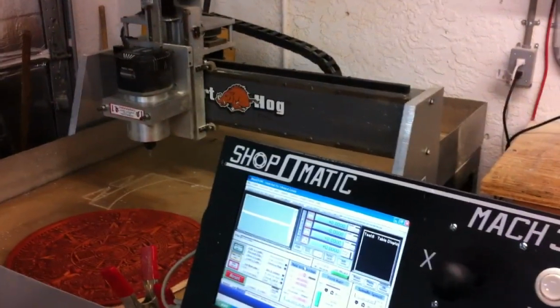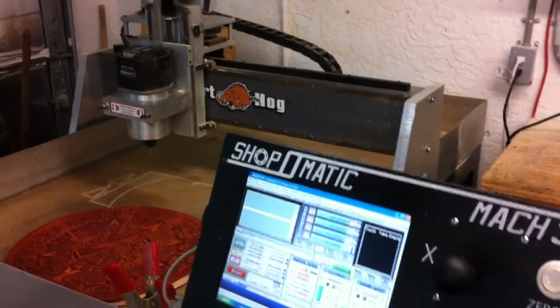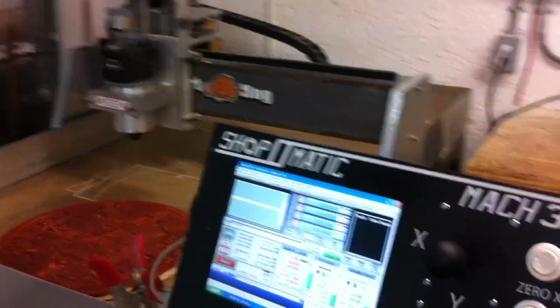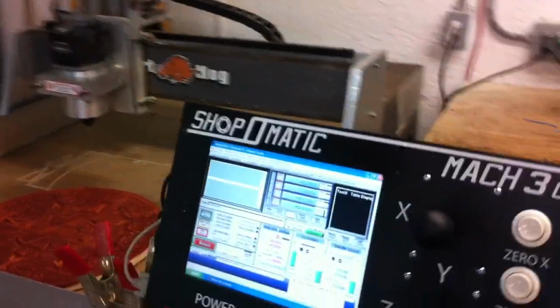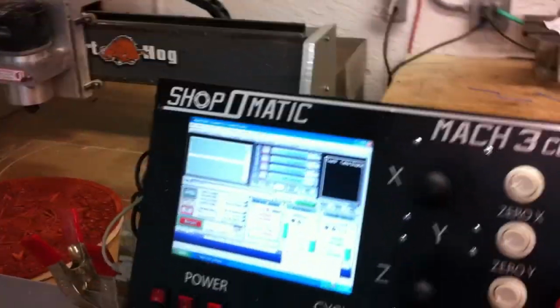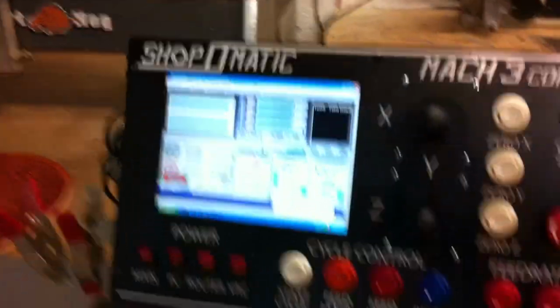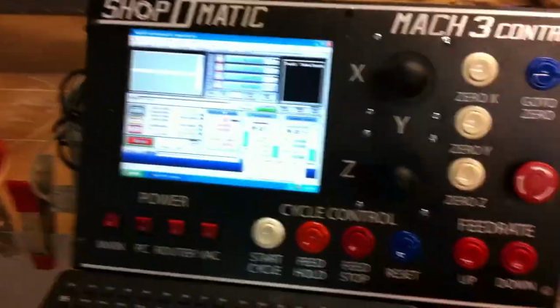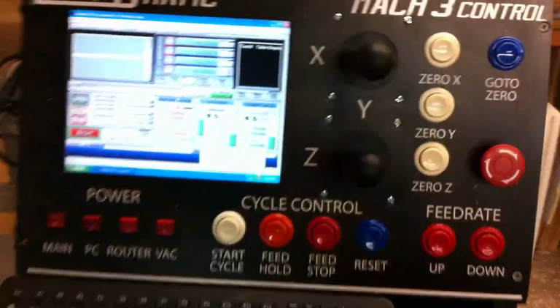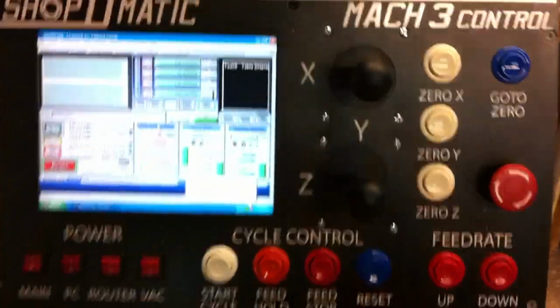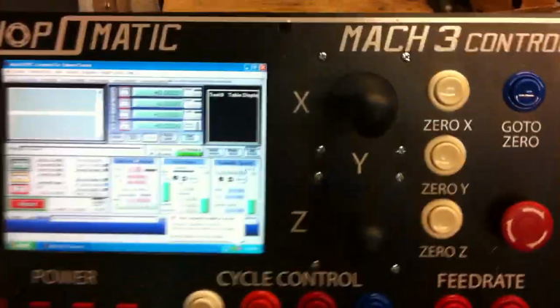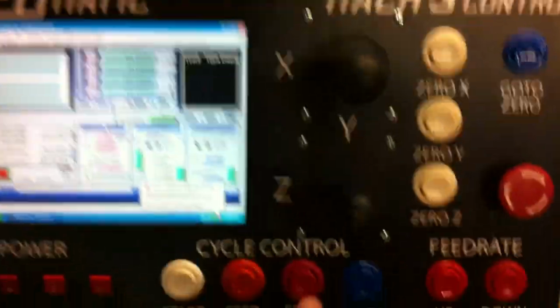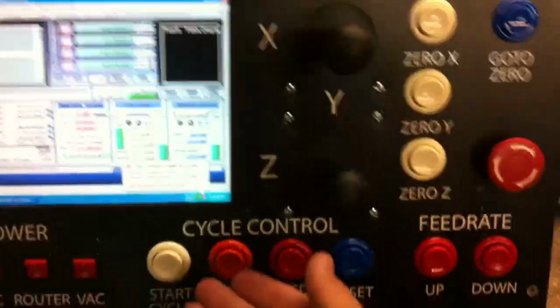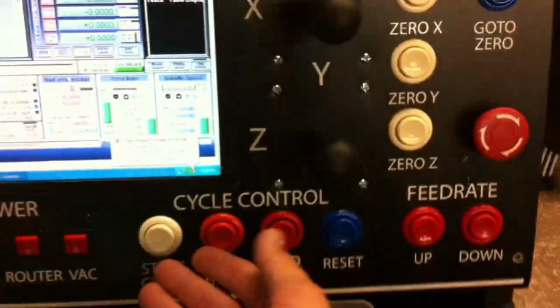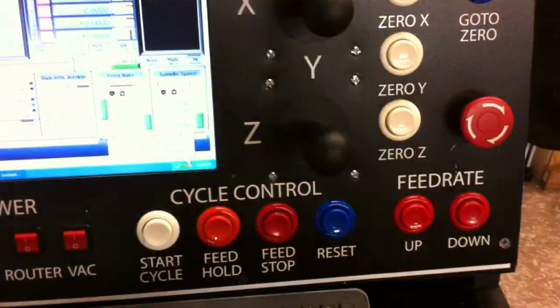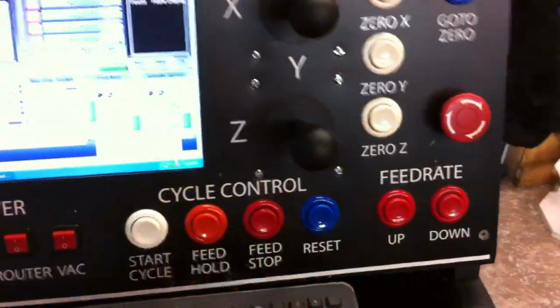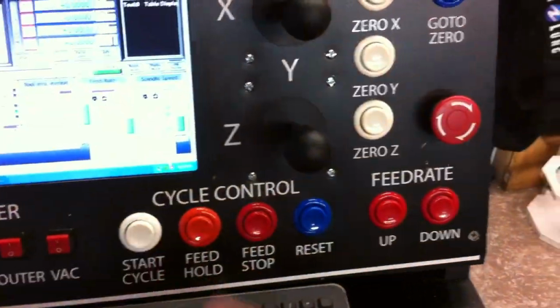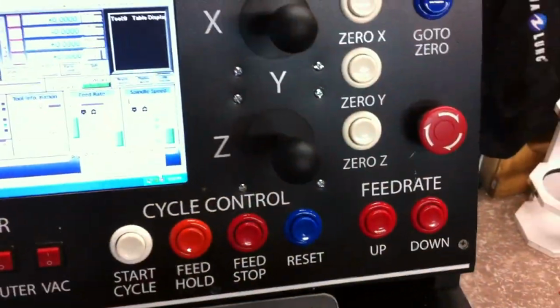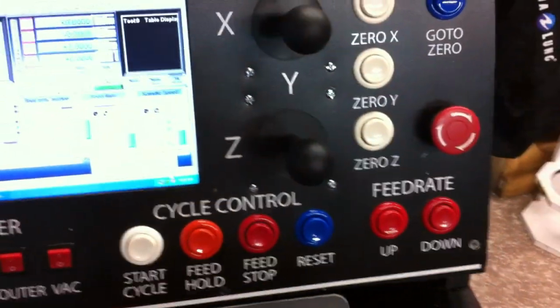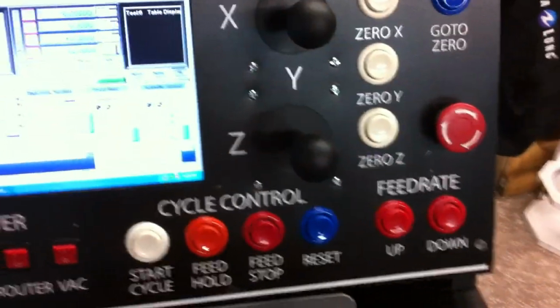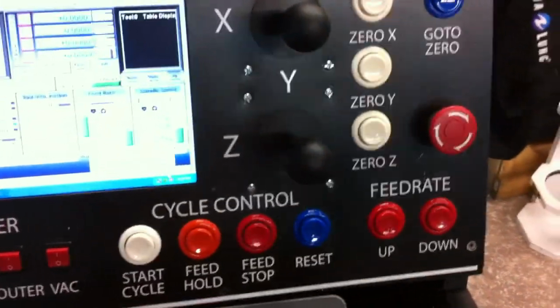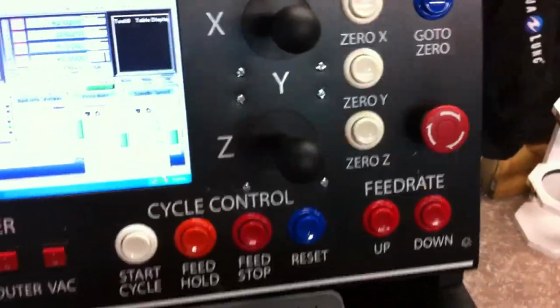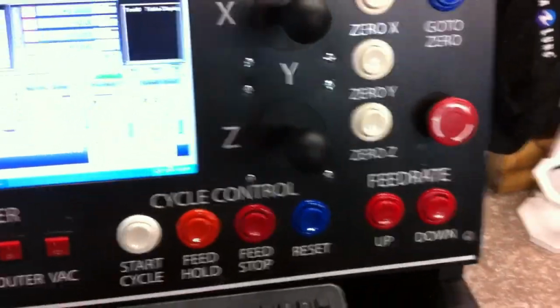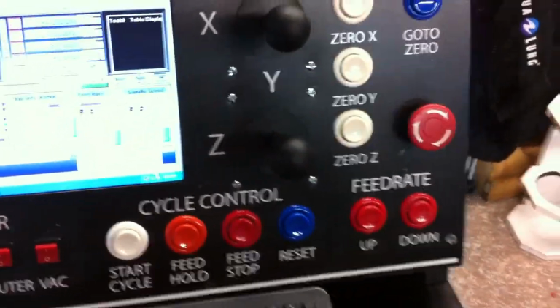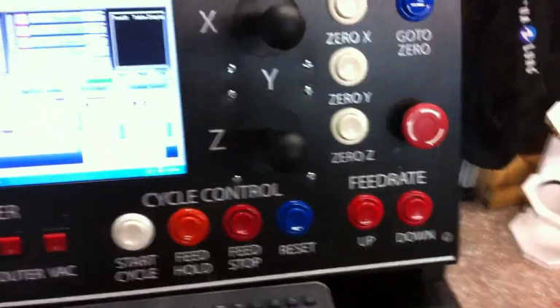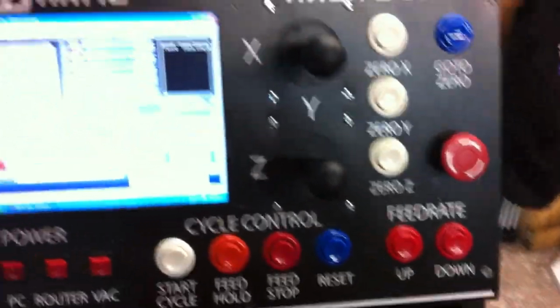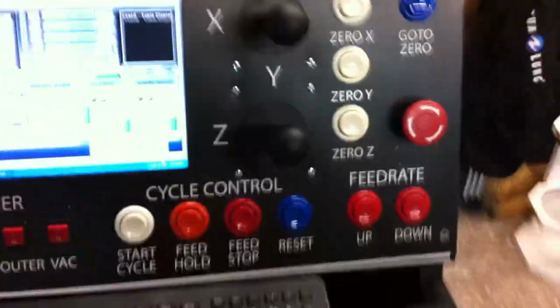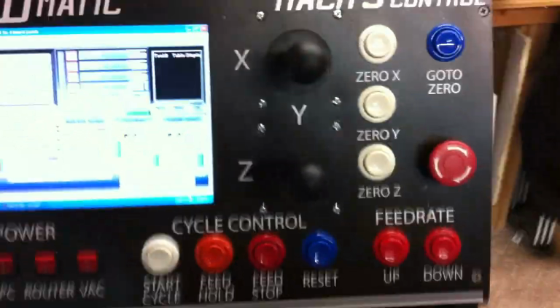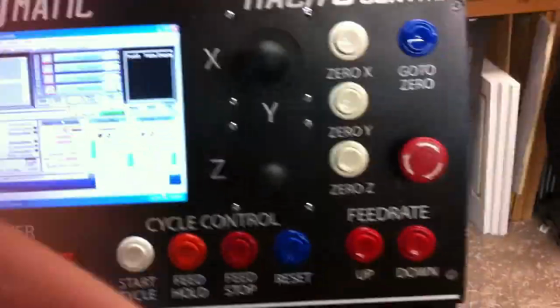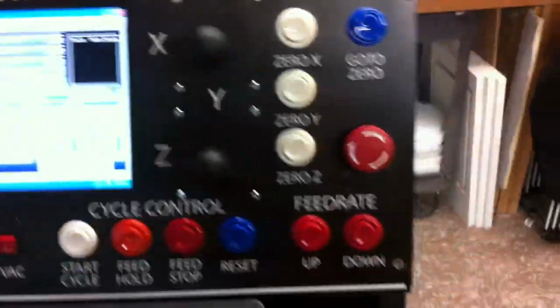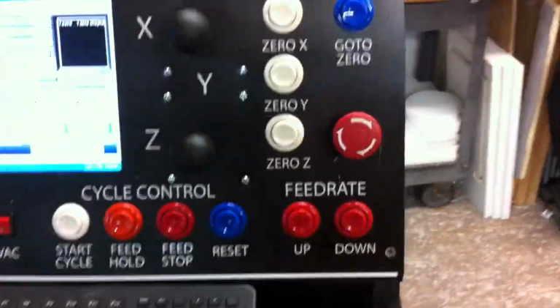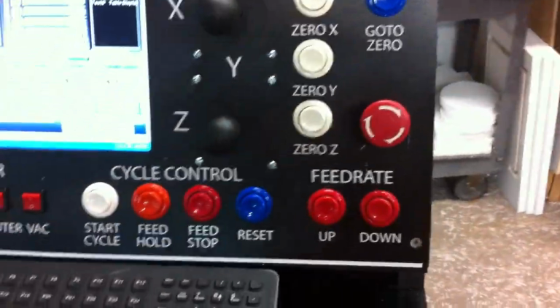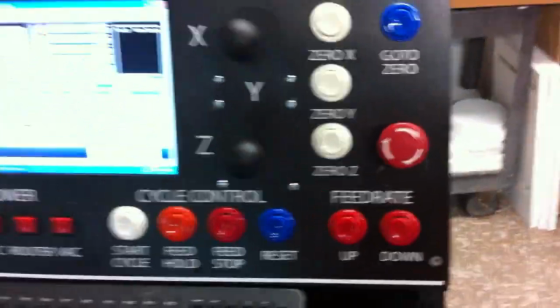You can start, do a start cycle, your feed hold, feed stop, reset — and you can change your feed rate up and down.